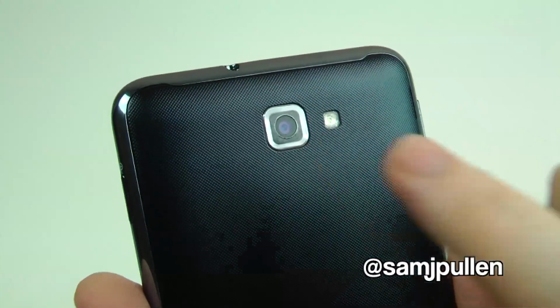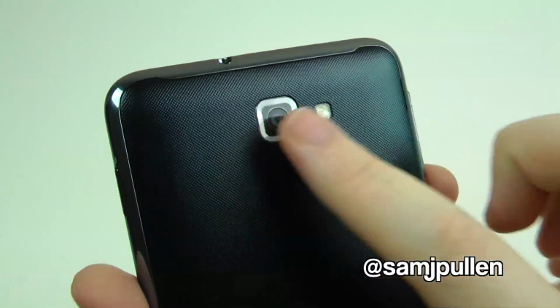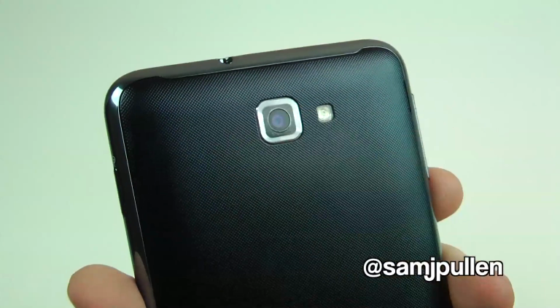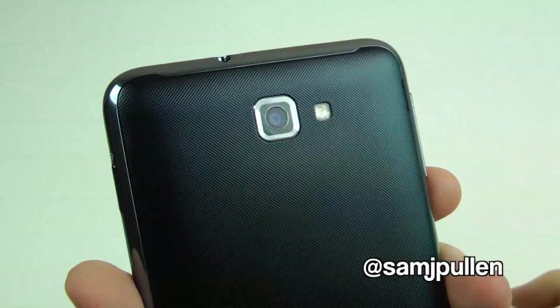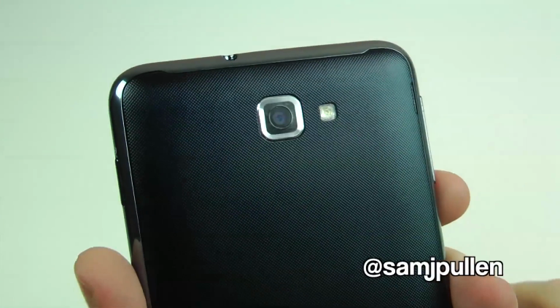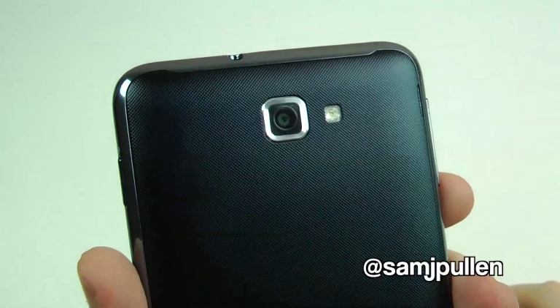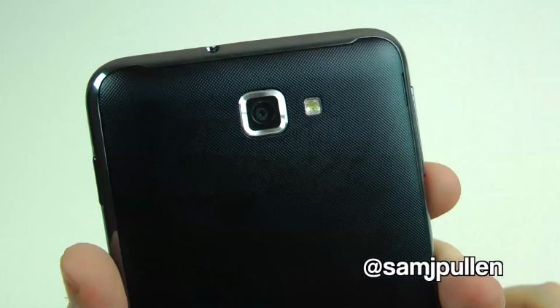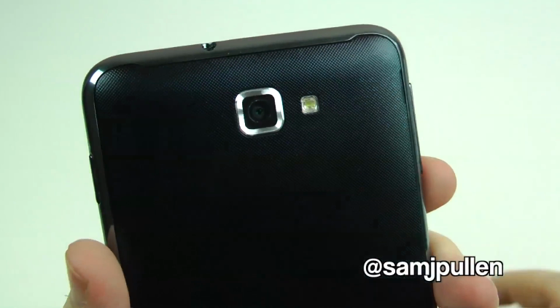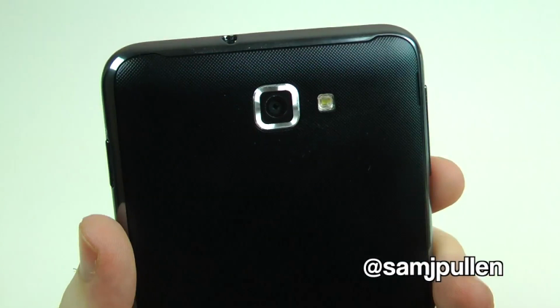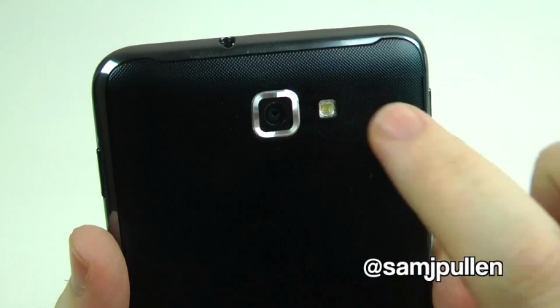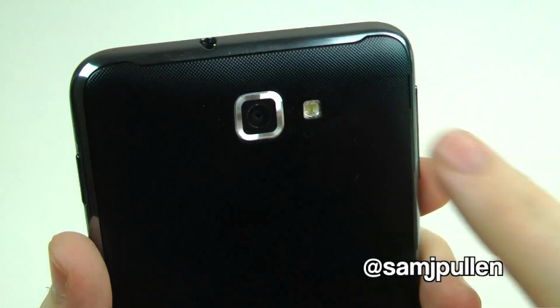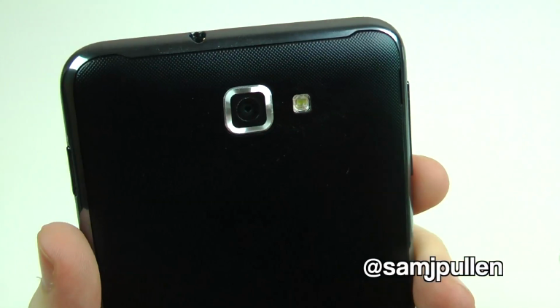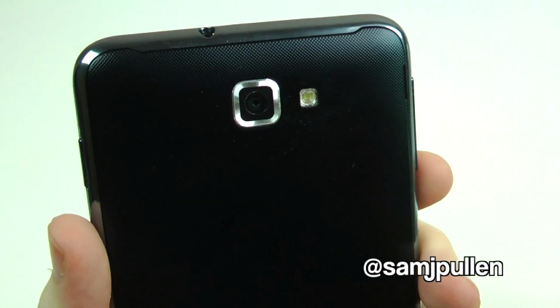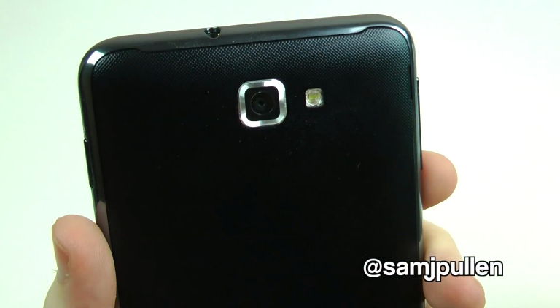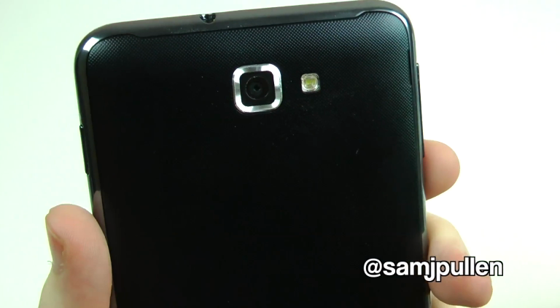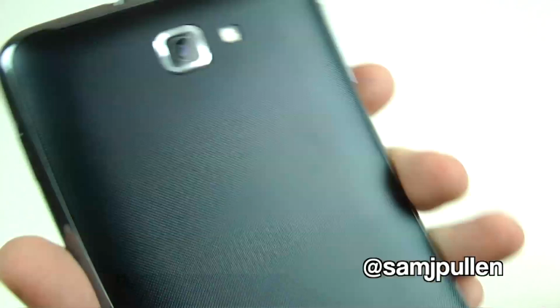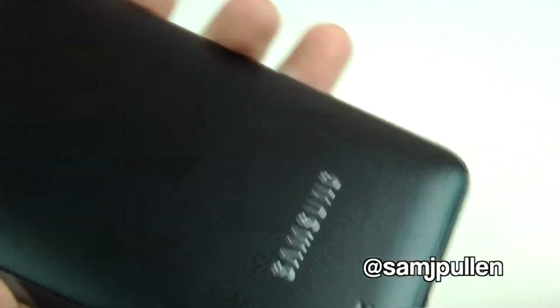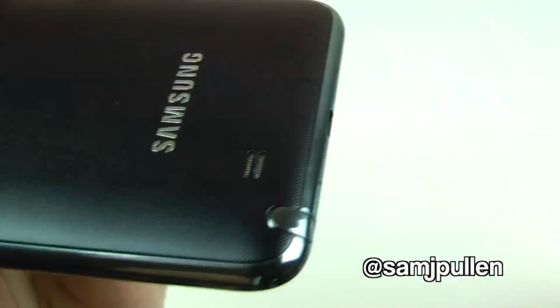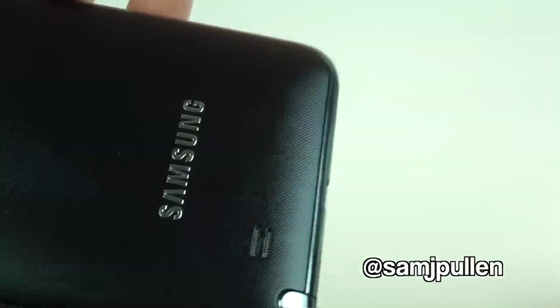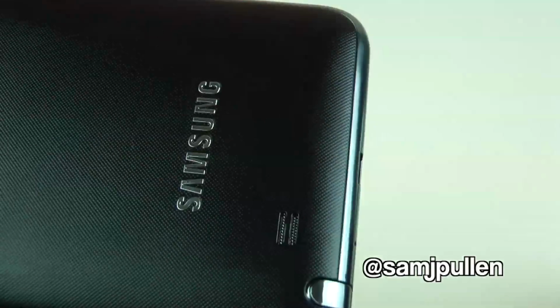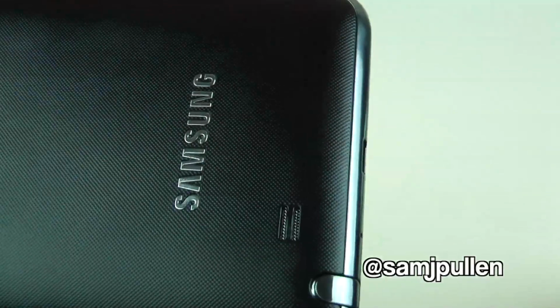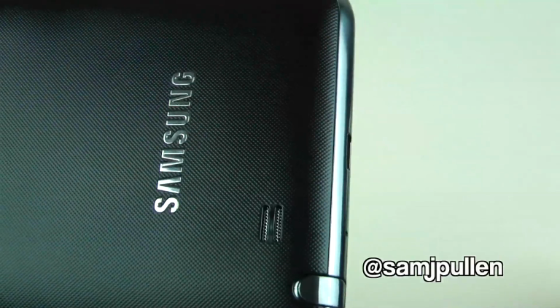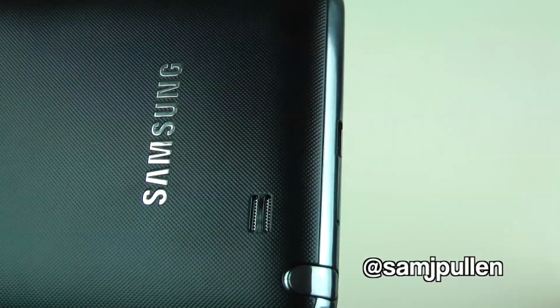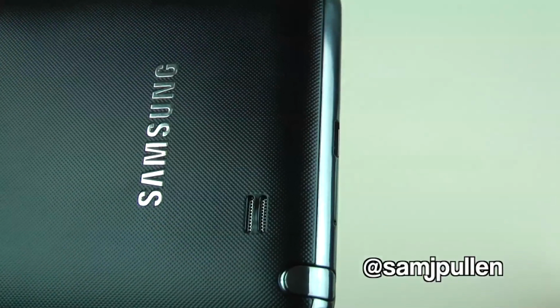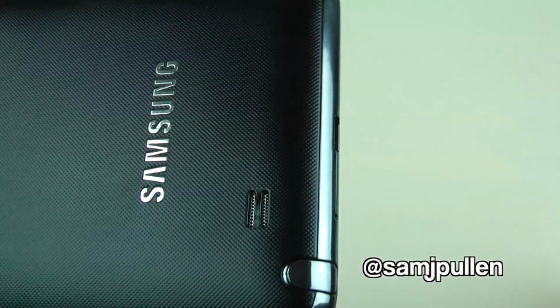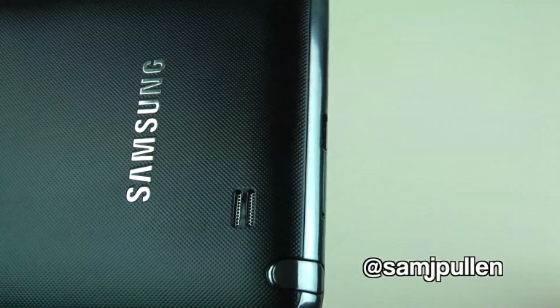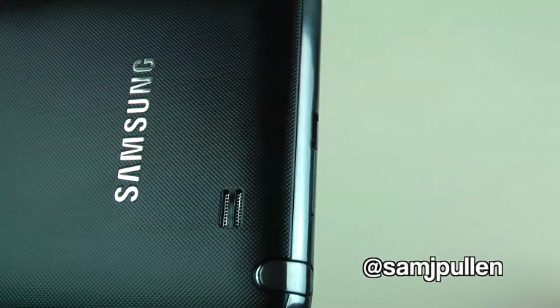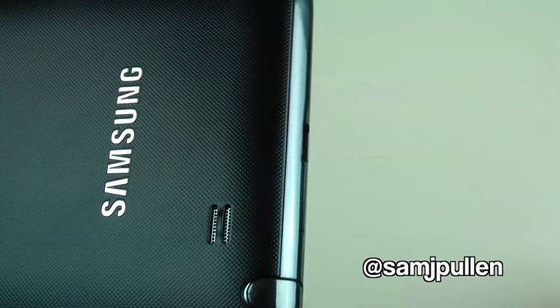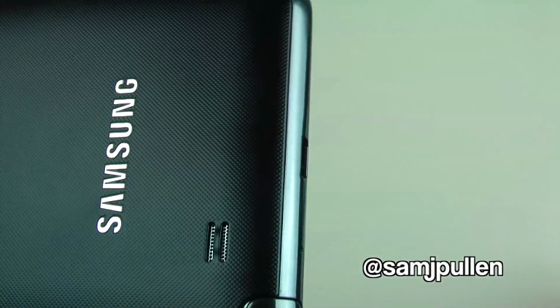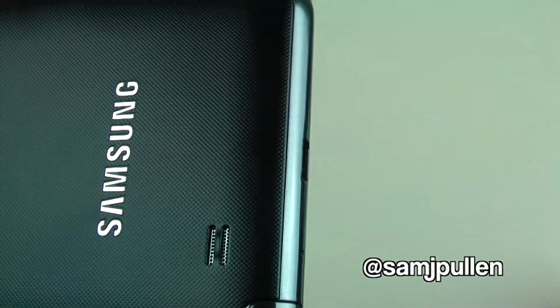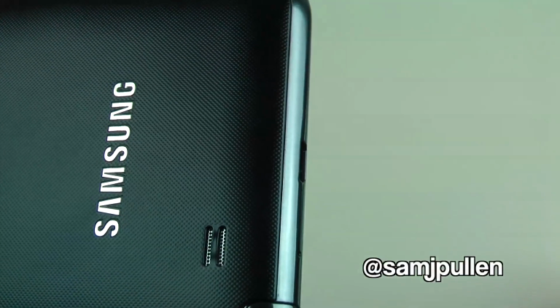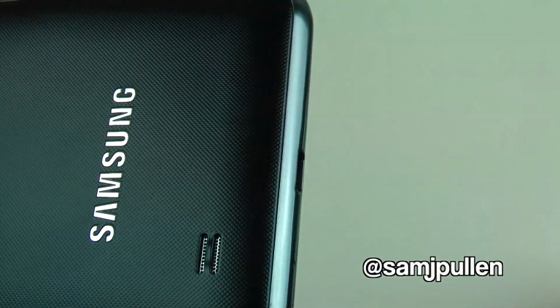Going to the back, you've got your 8 megapixel shooter, your LED flash, and at the bottom you've got your speakerphone.